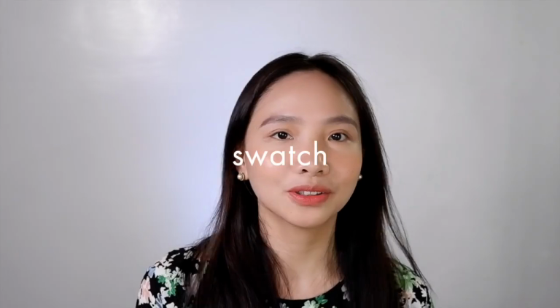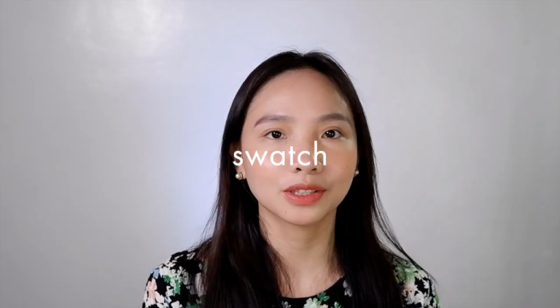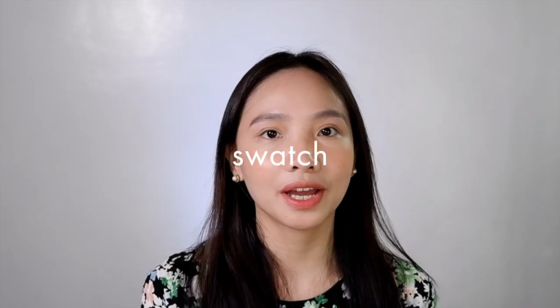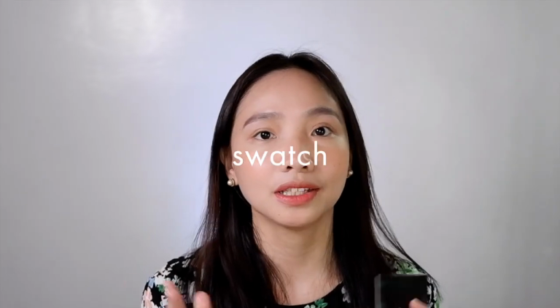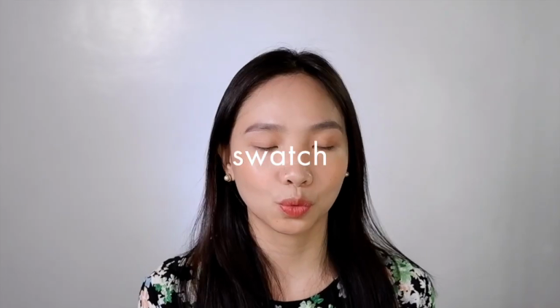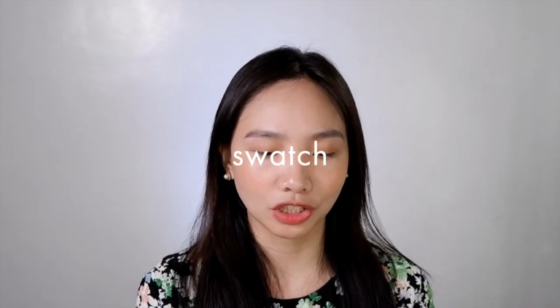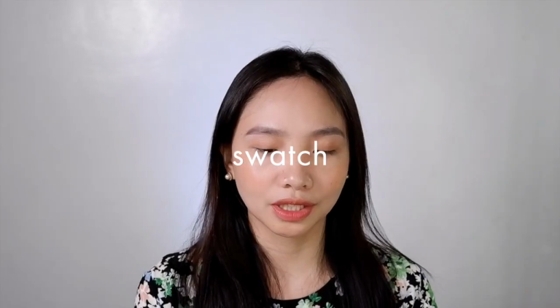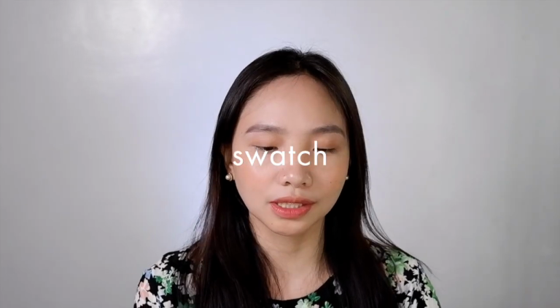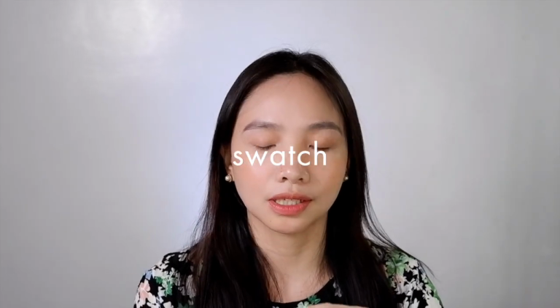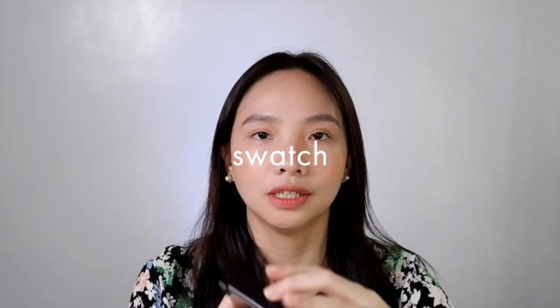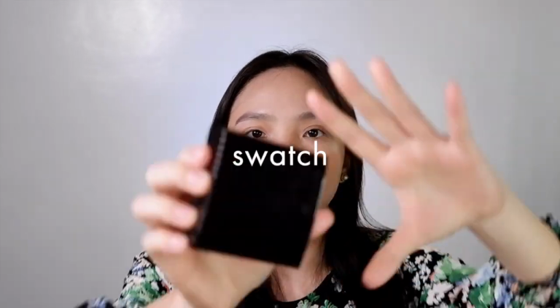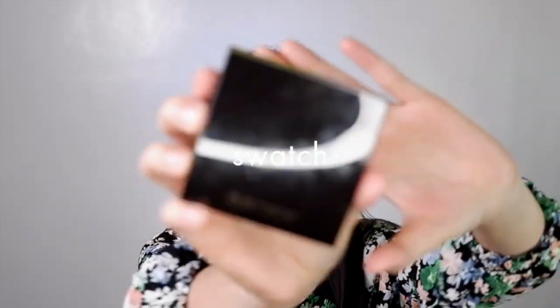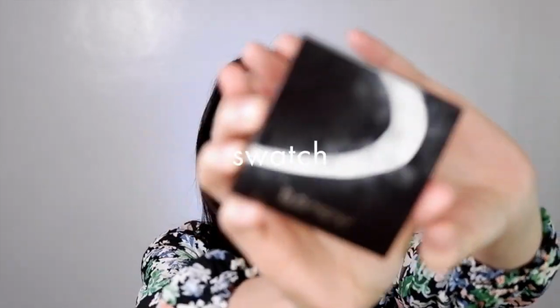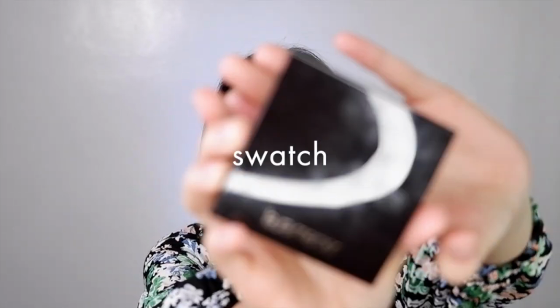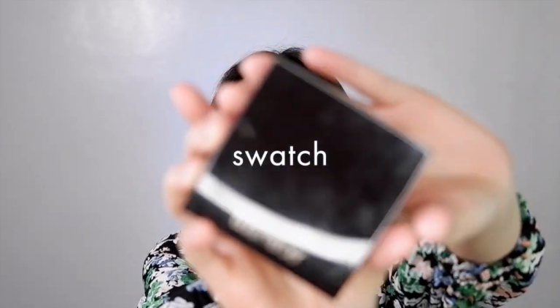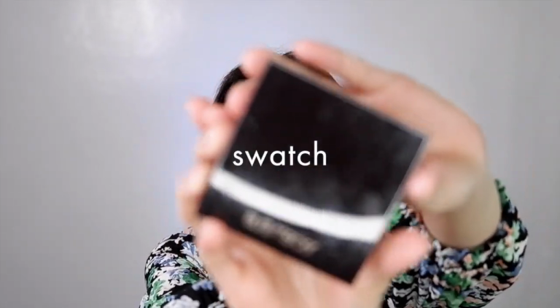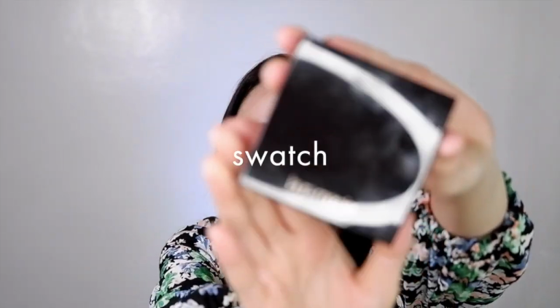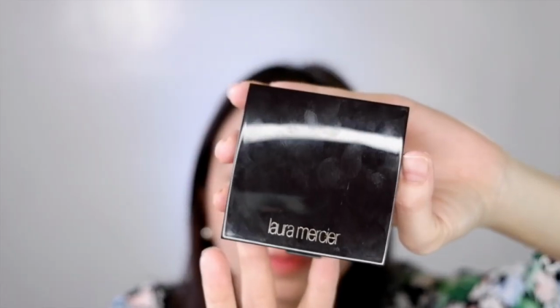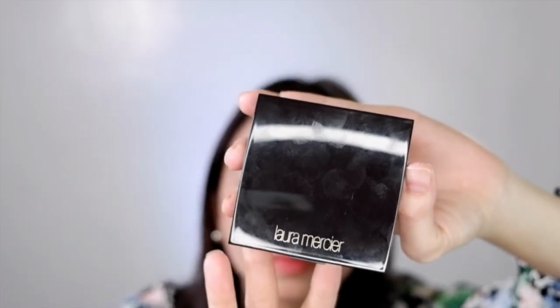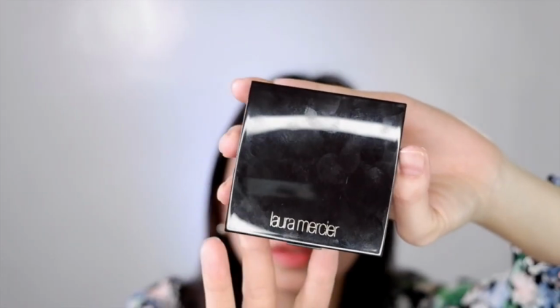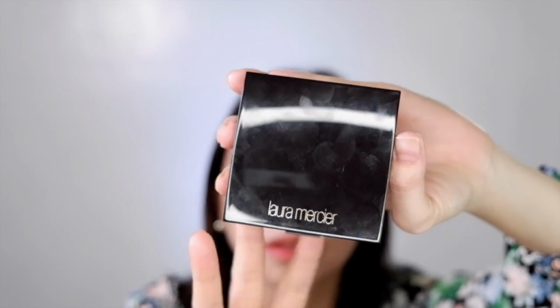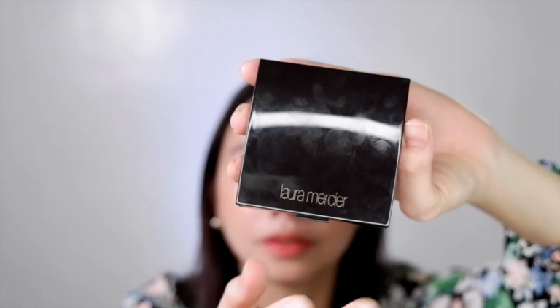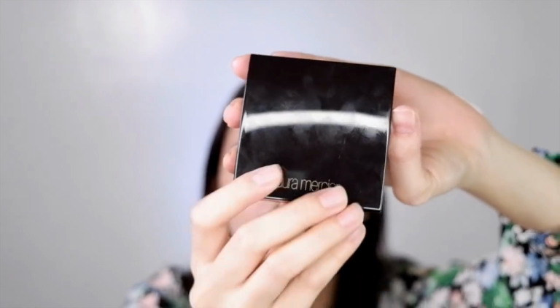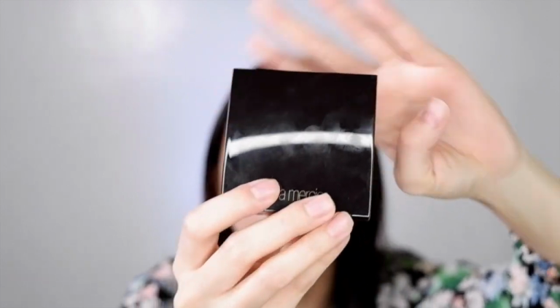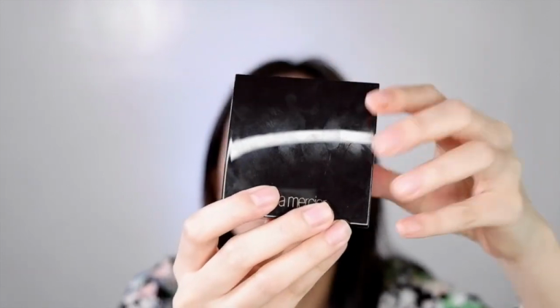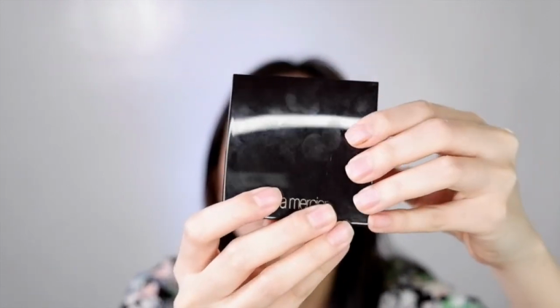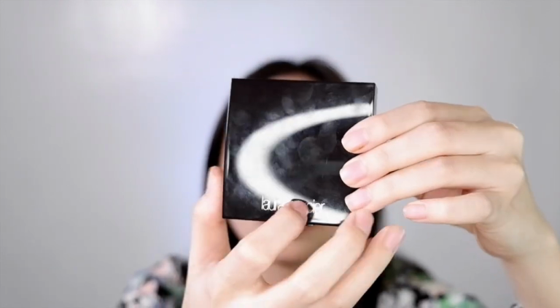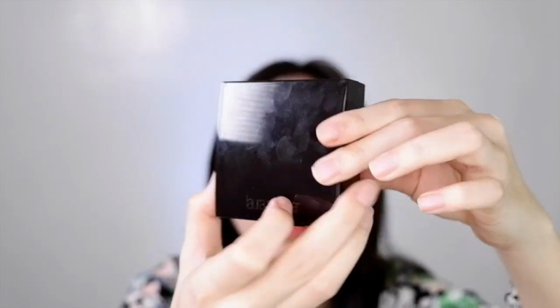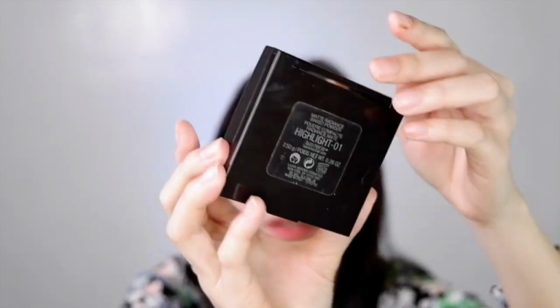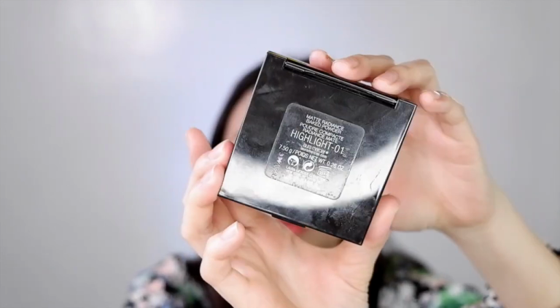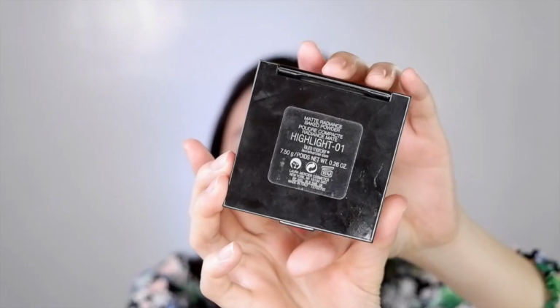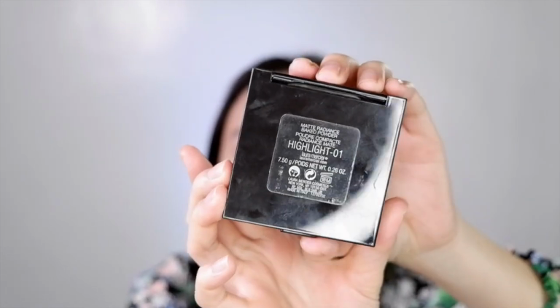So let's go ahead and swatch this. It looks like this. And the back.